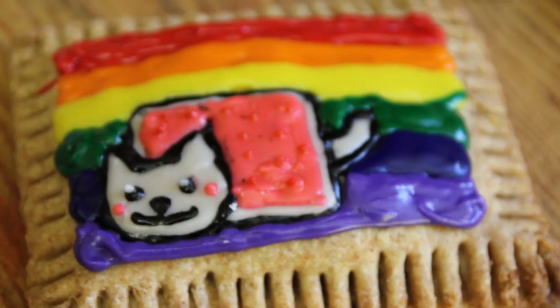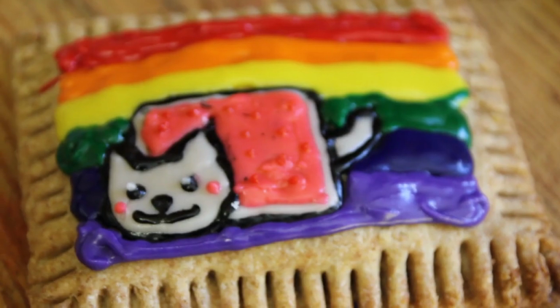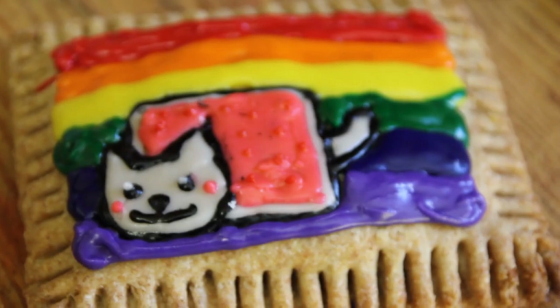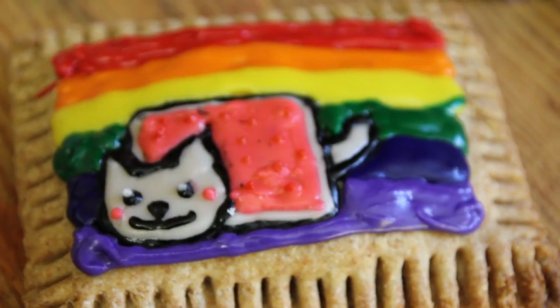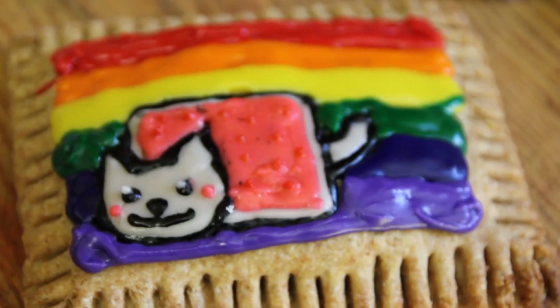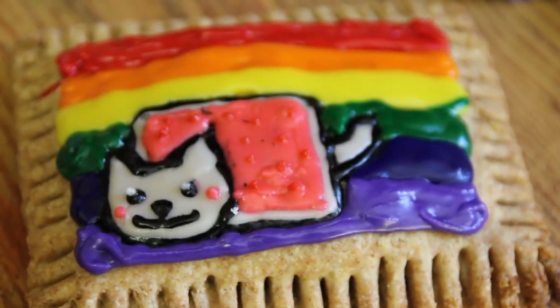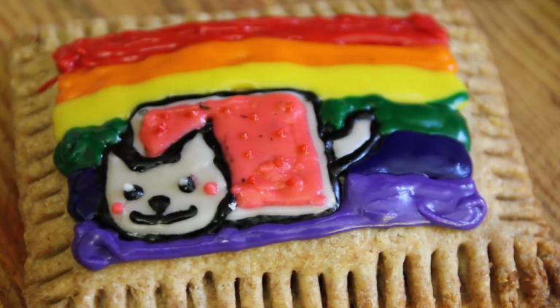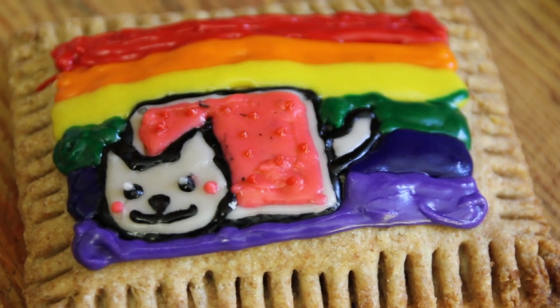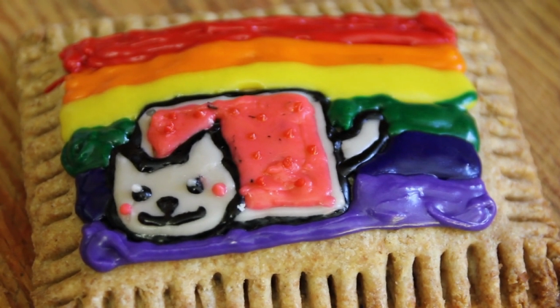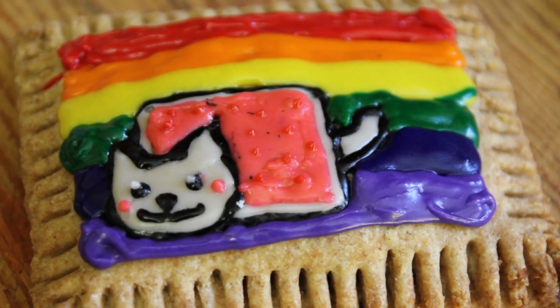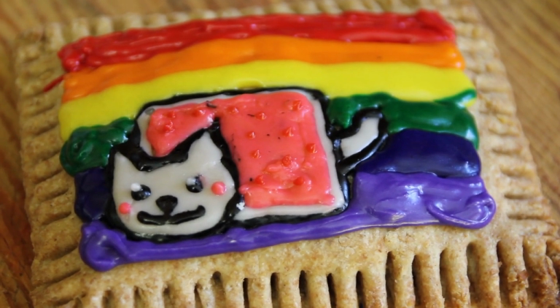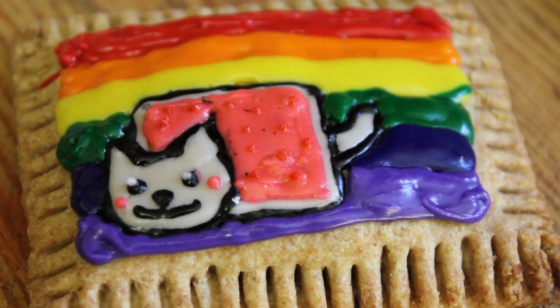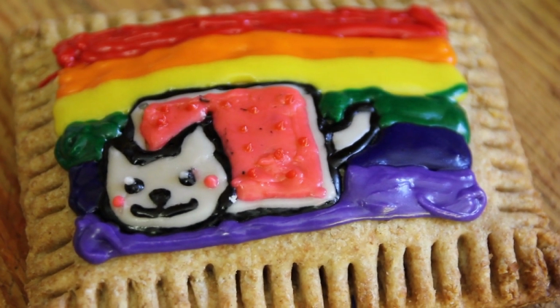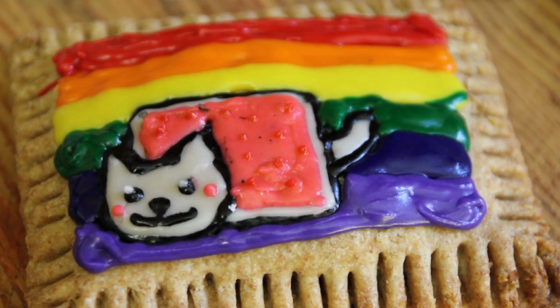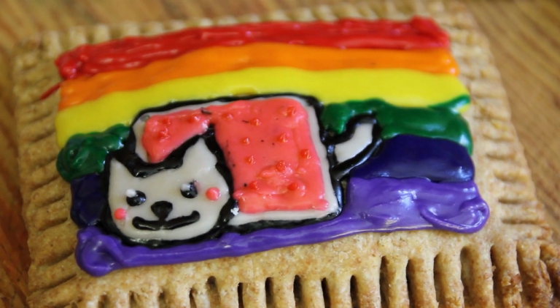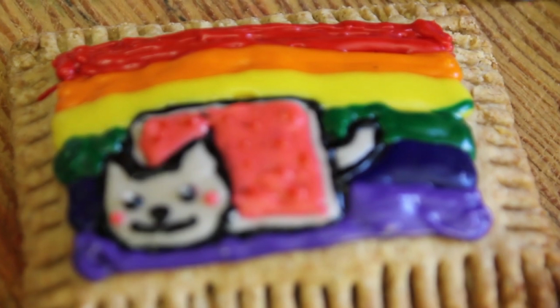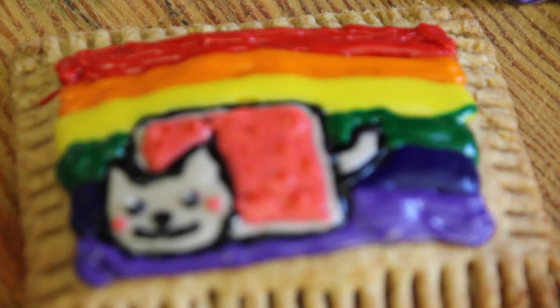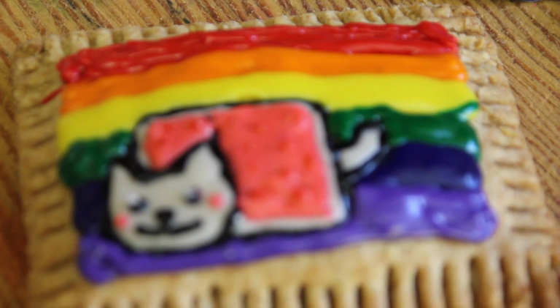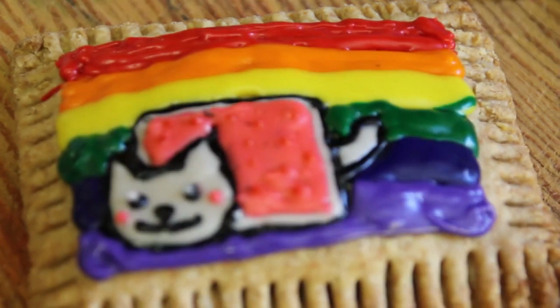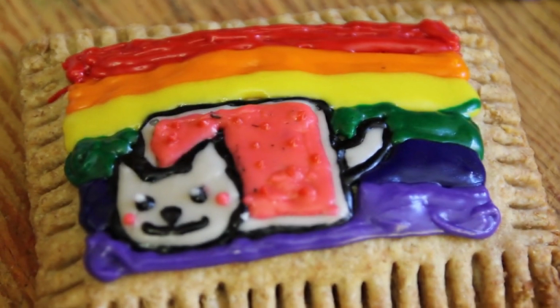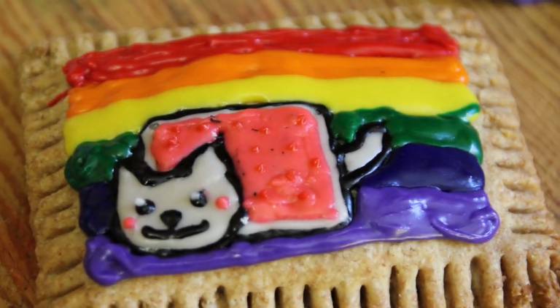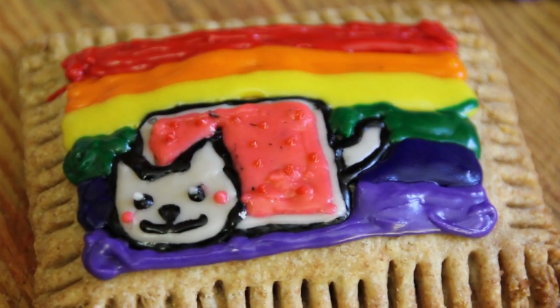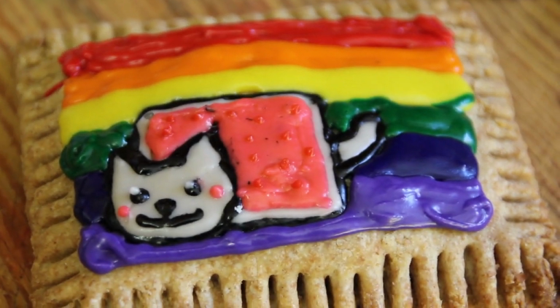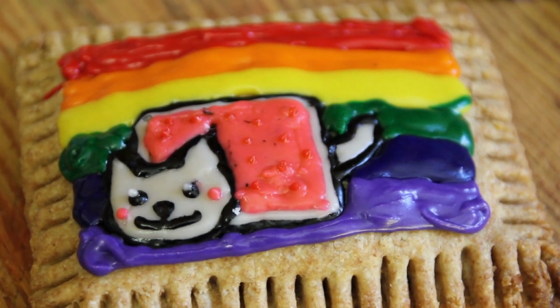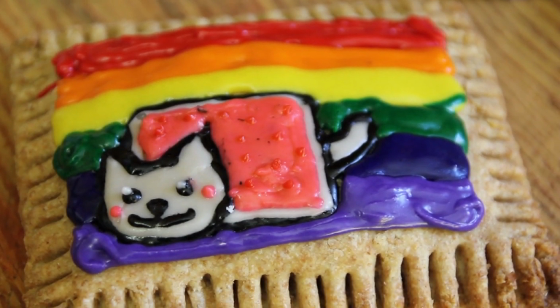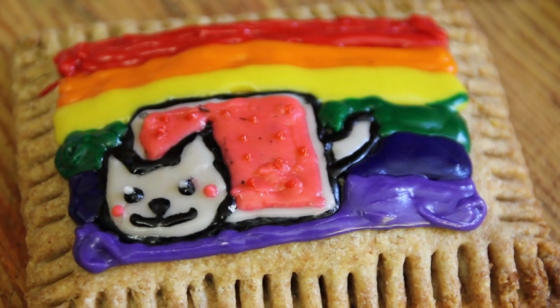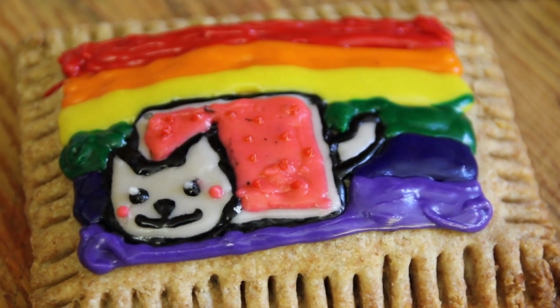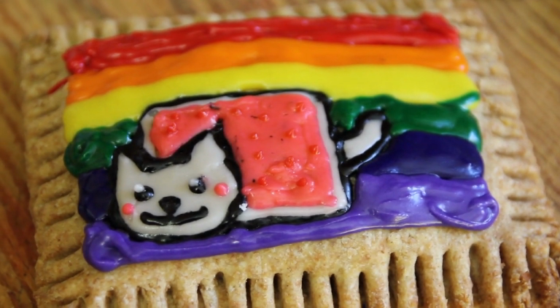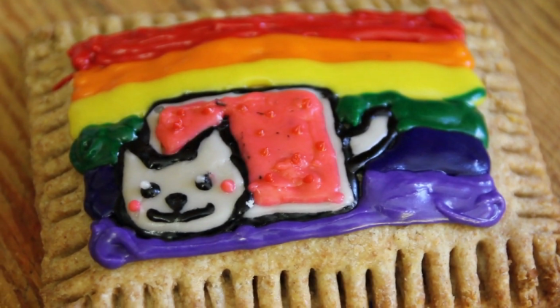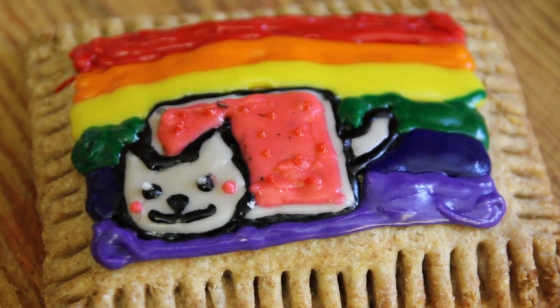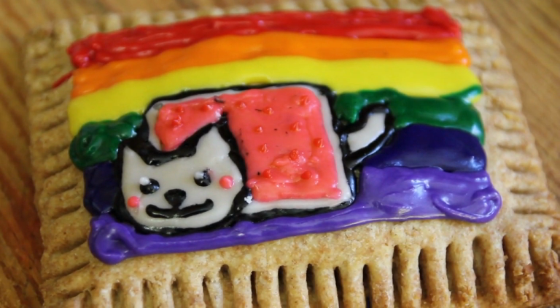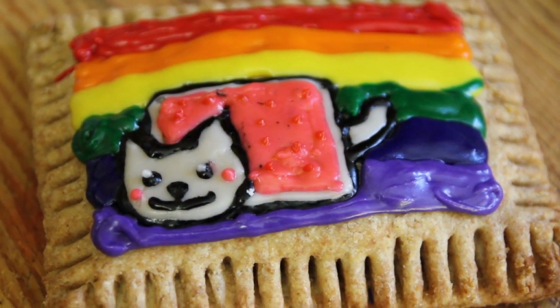Hey guys, today I'm going to be showing you how to make these delicious Nyan Cat Pop-Tarts. Did I say it right? Nyan Cat.